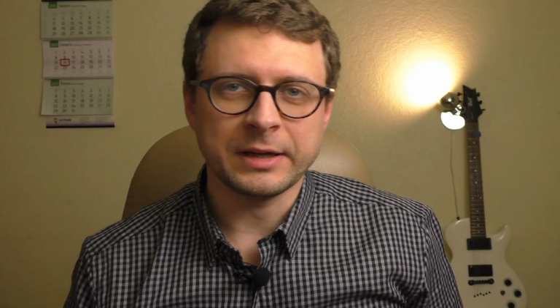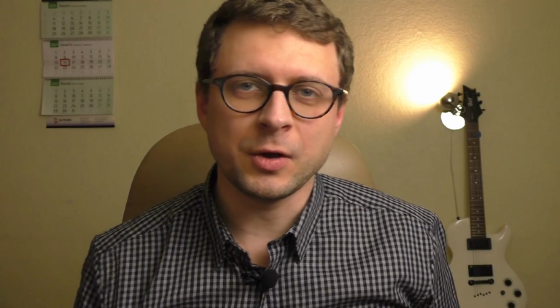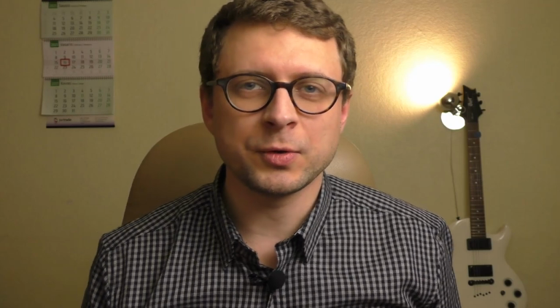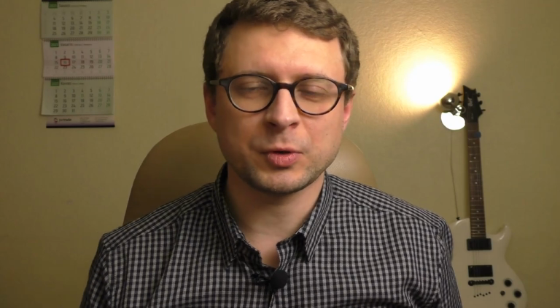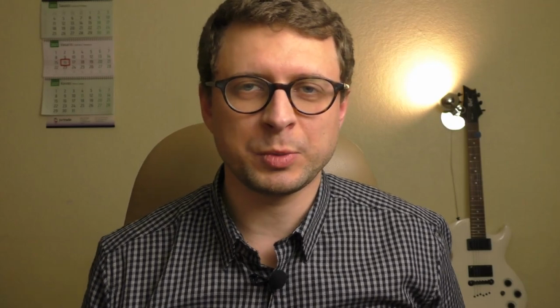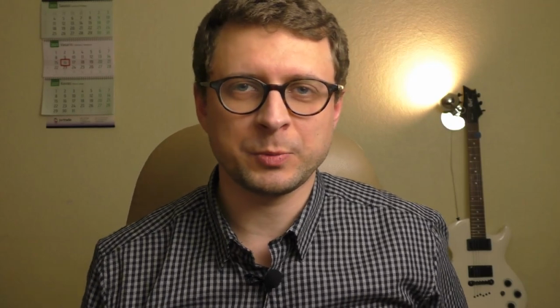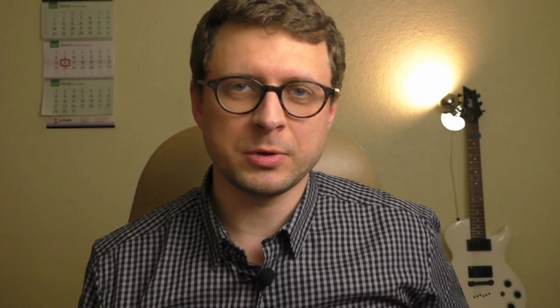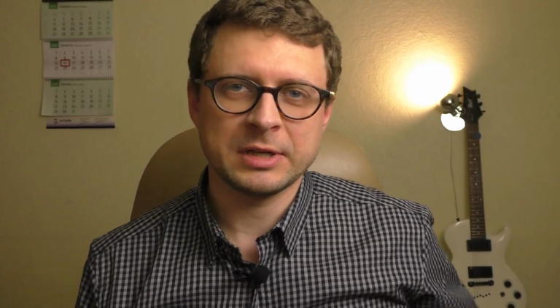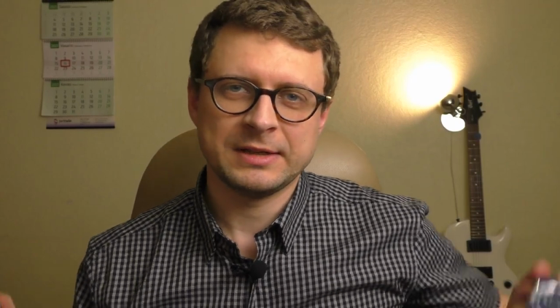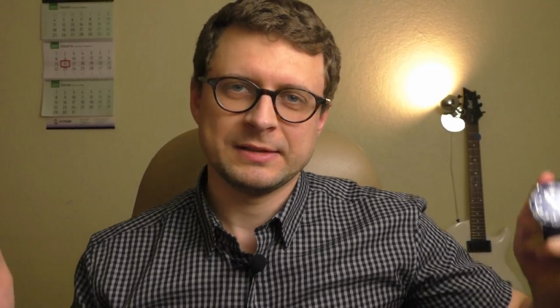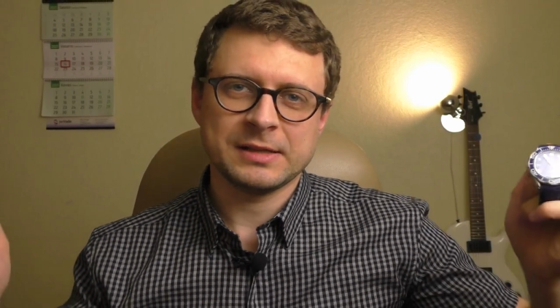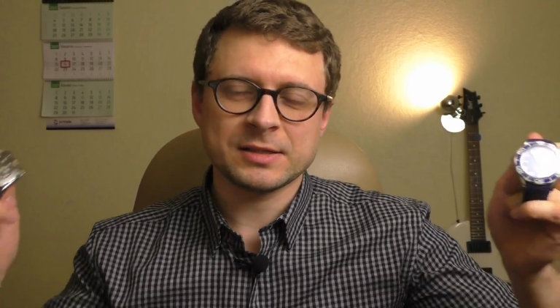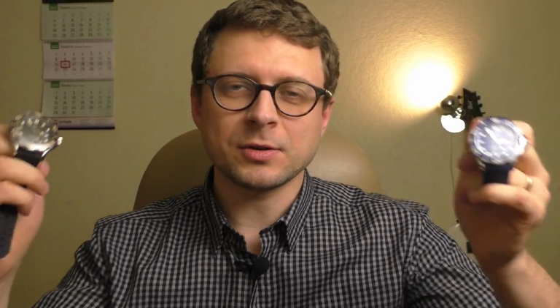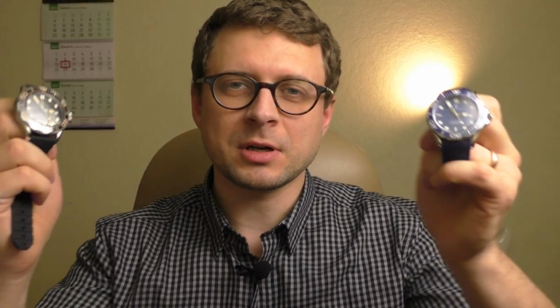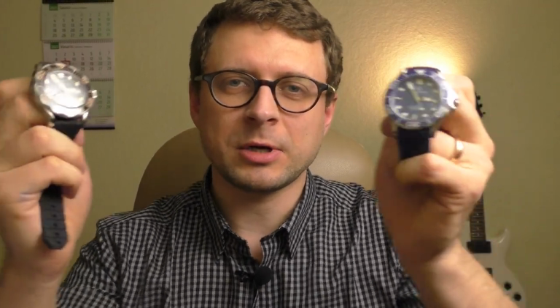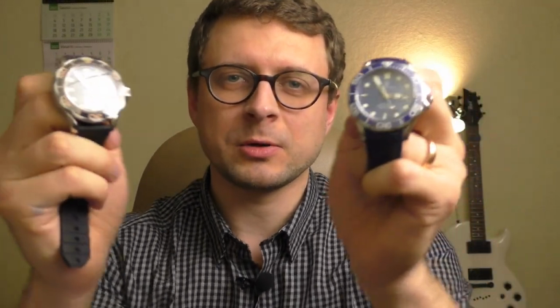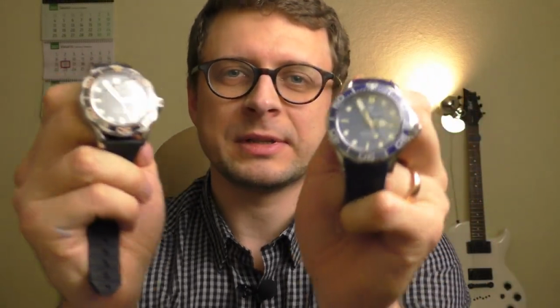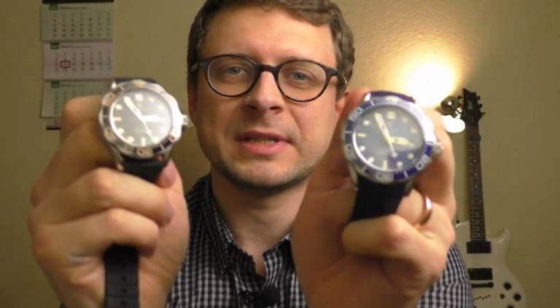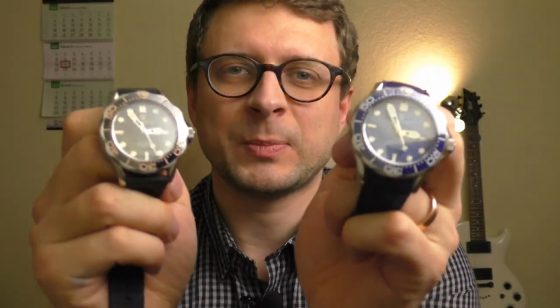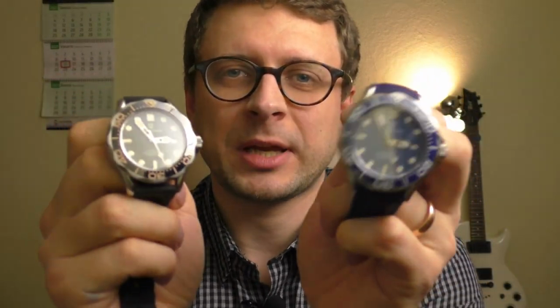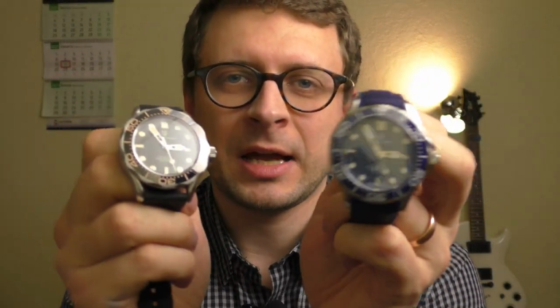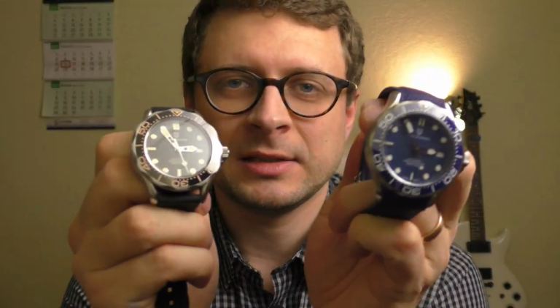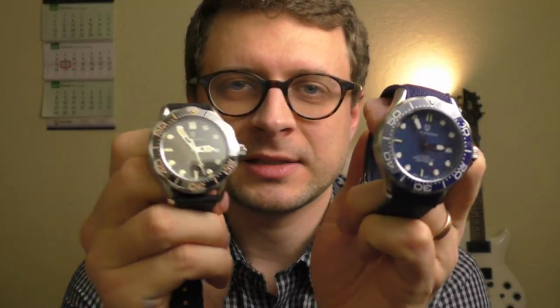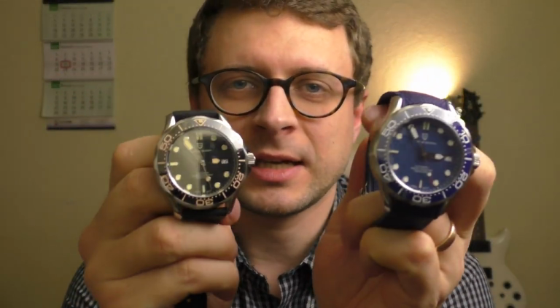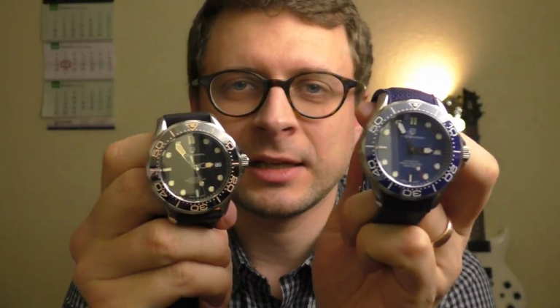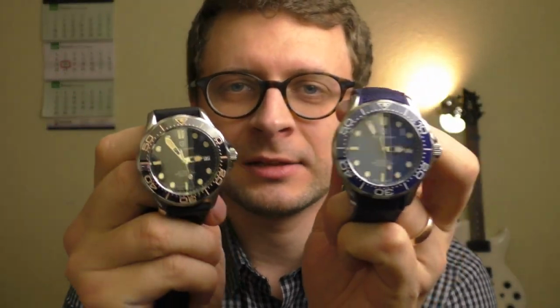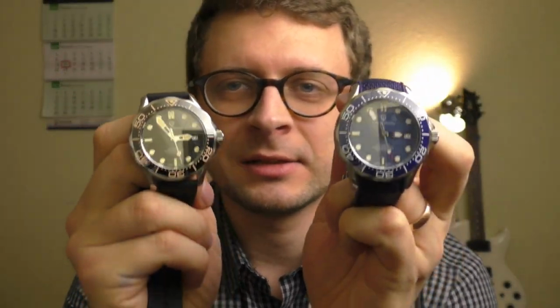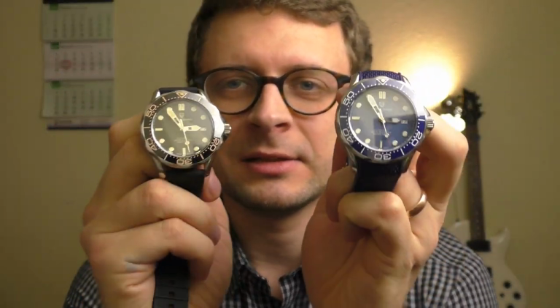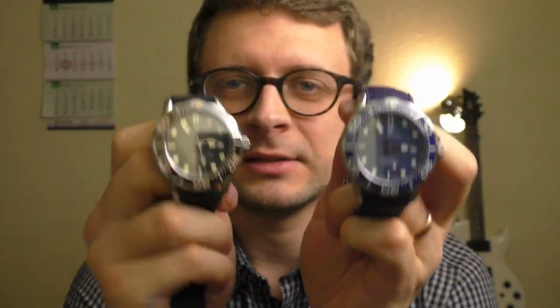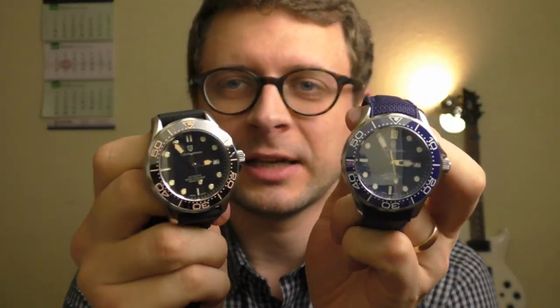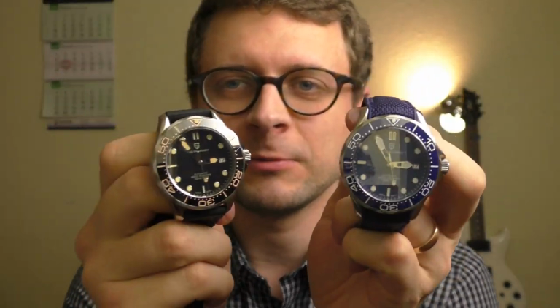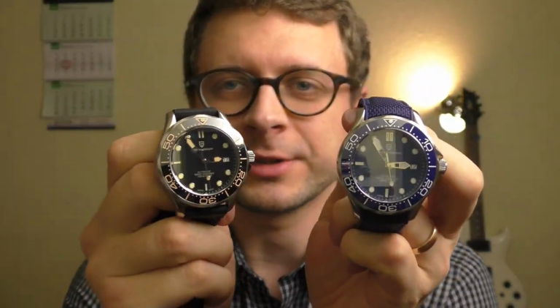Hello YouTube people! Let's talk about these Pagani Design Divers.